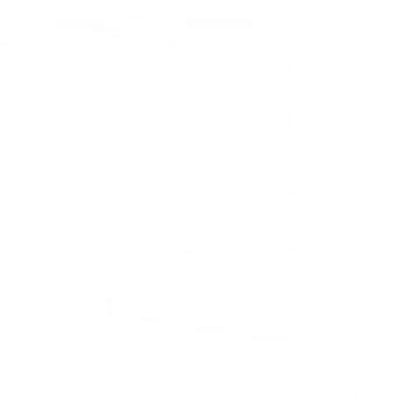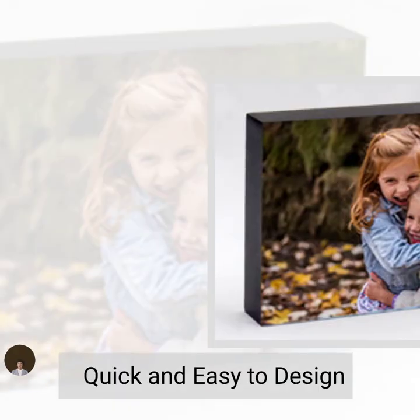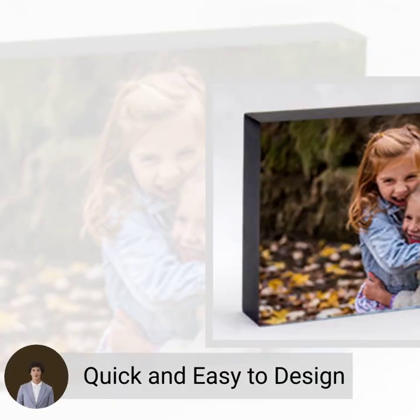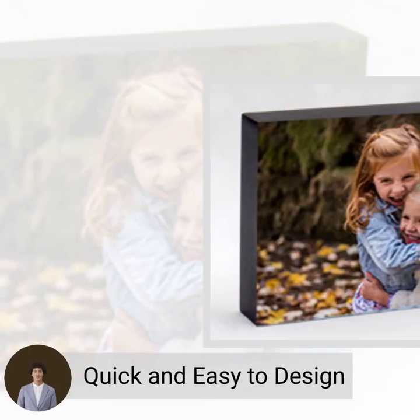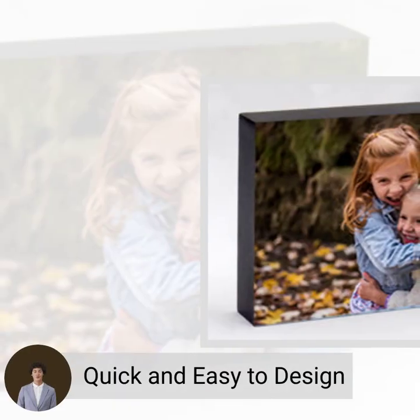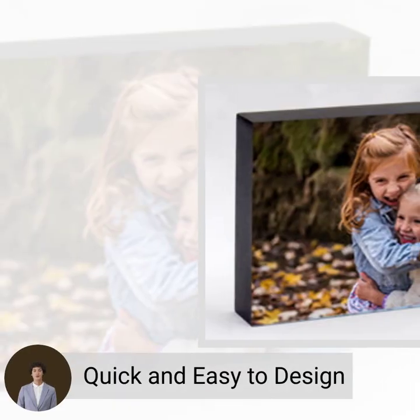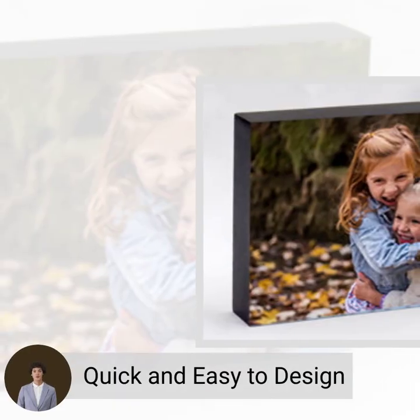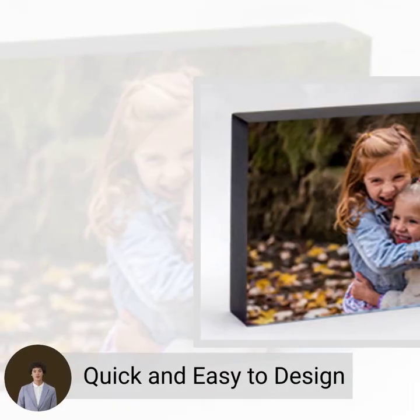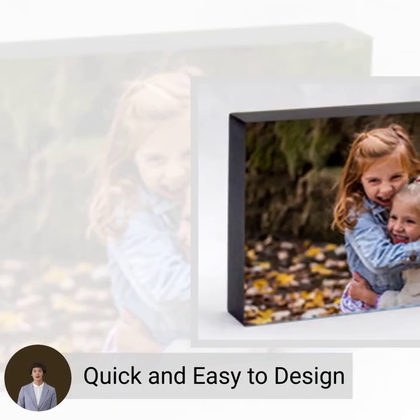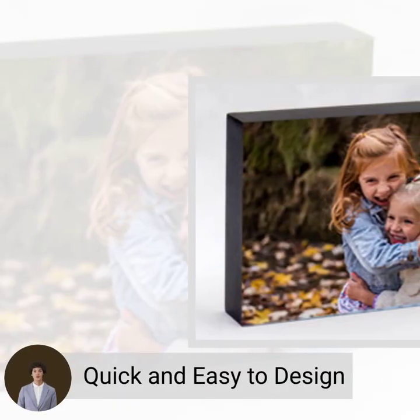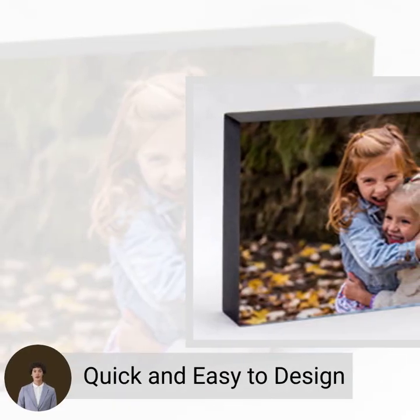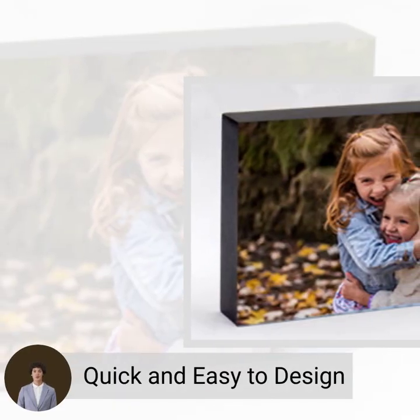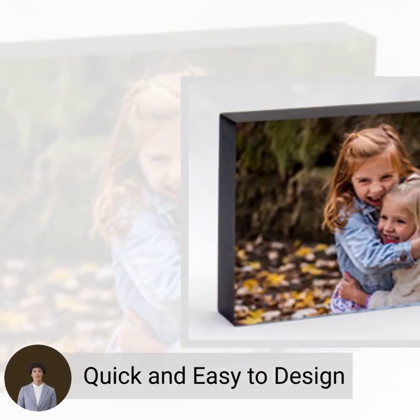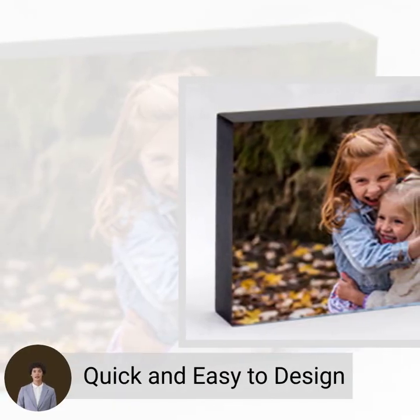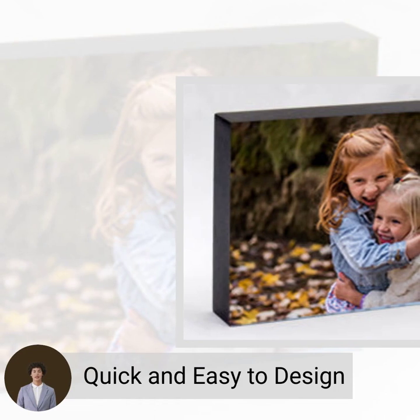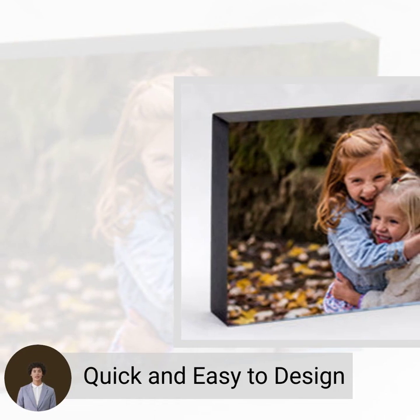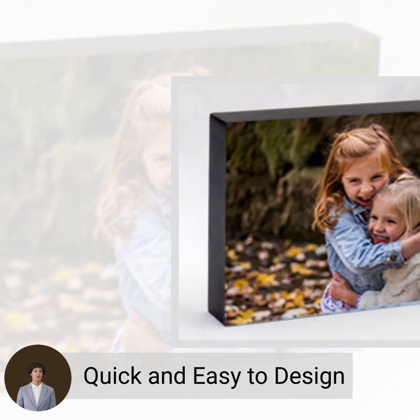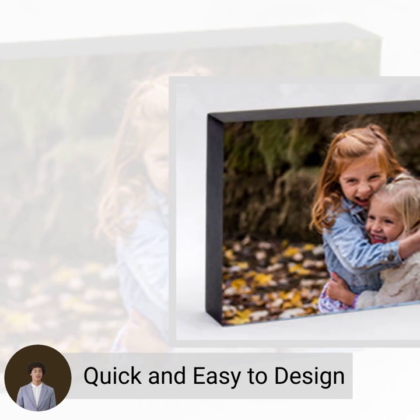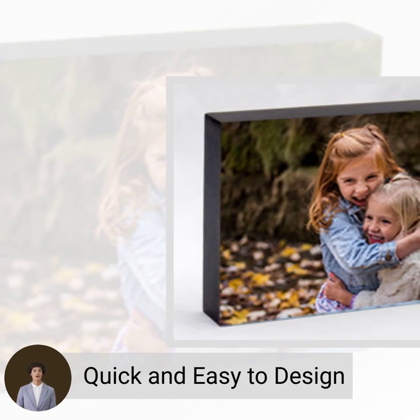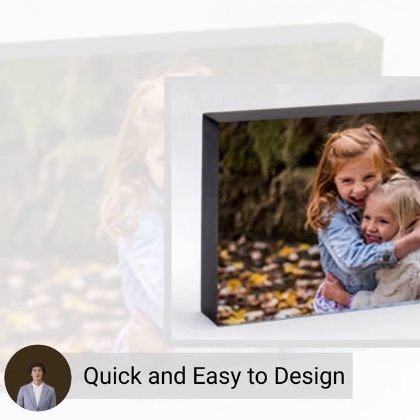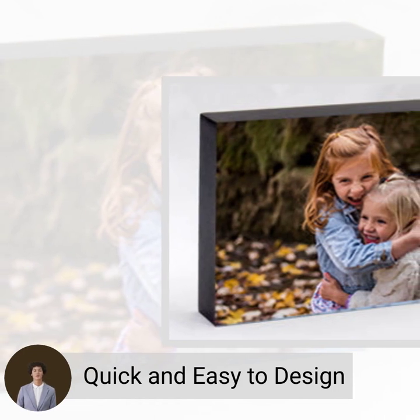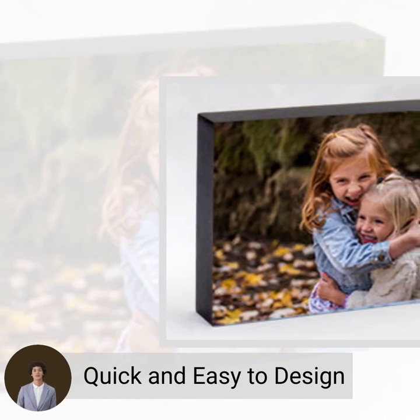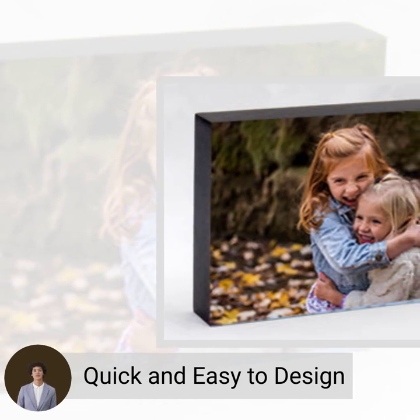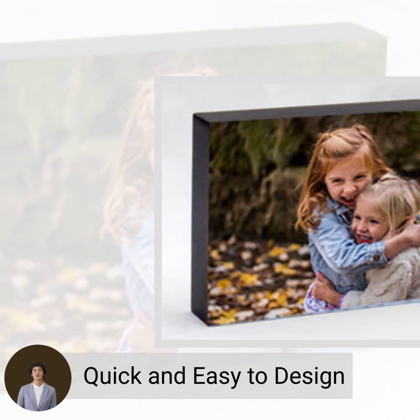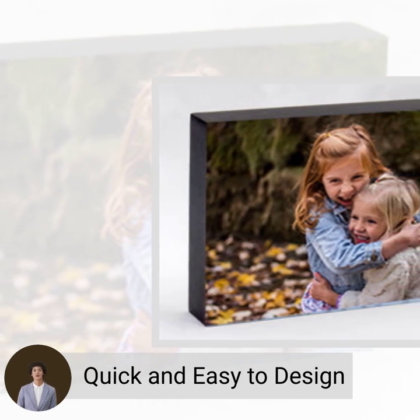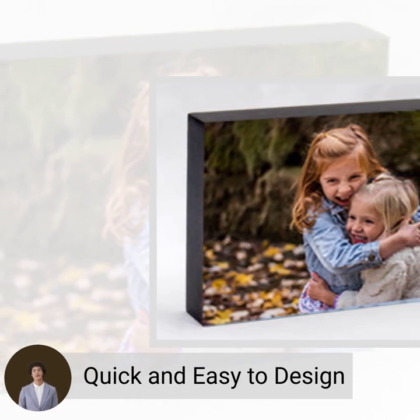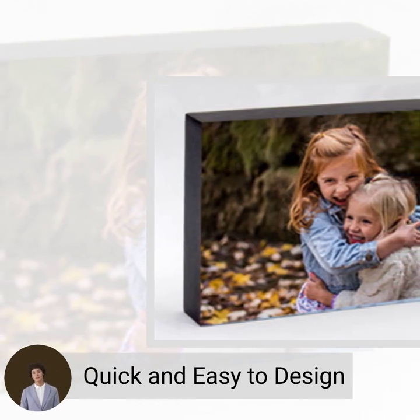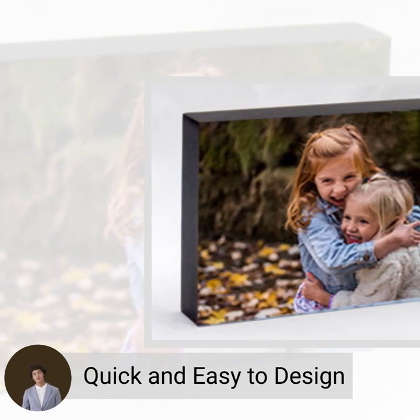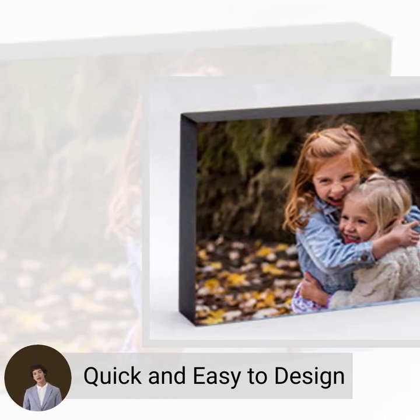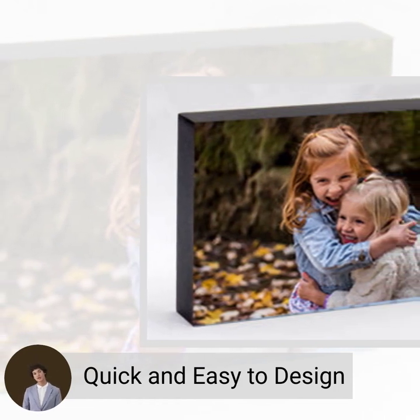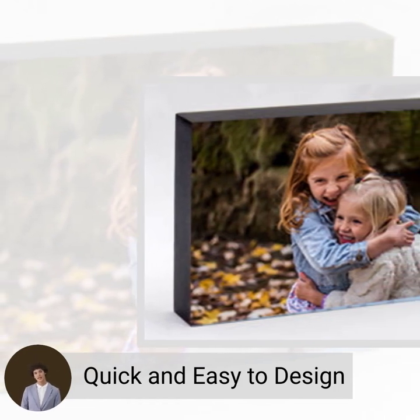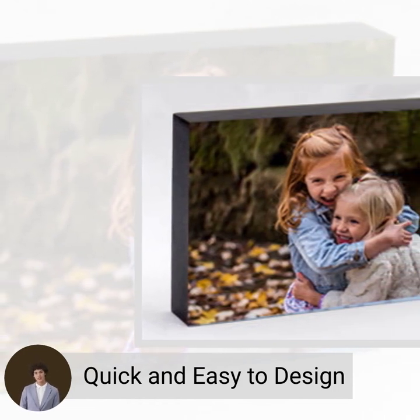Whether you prefer a retro vibe or modern aesthetic, there is a style of Fujifilm Photo Blocks that will suit every taste.